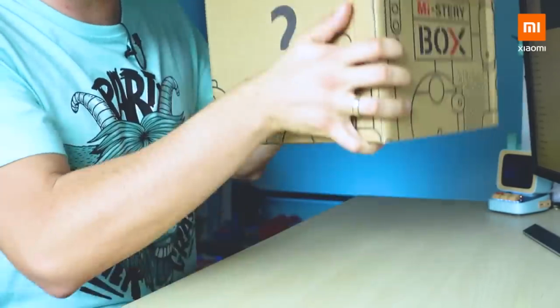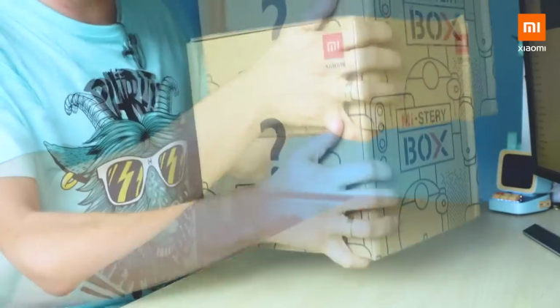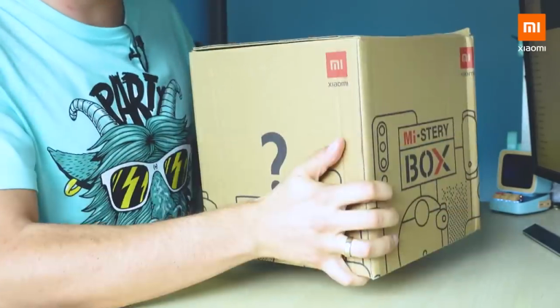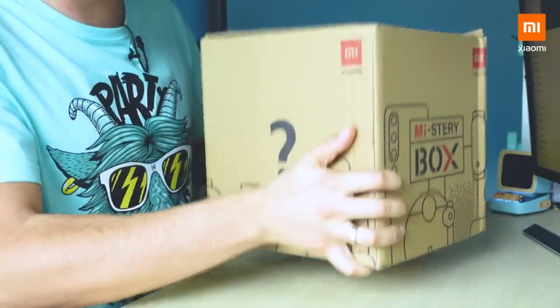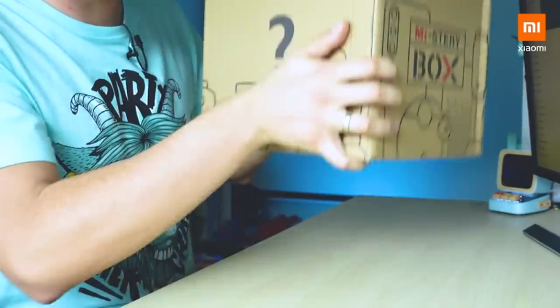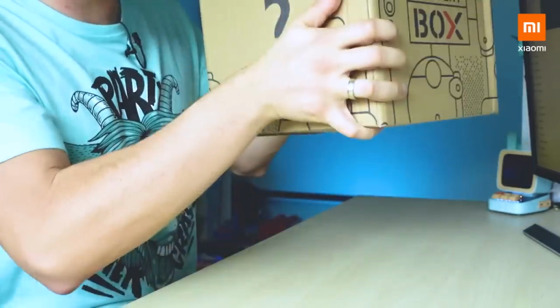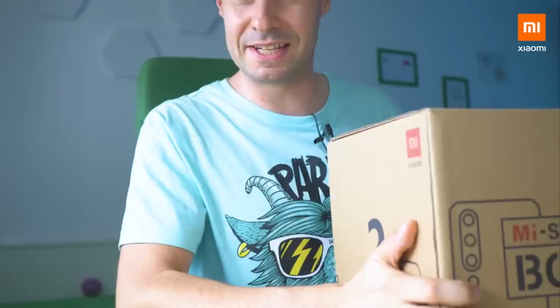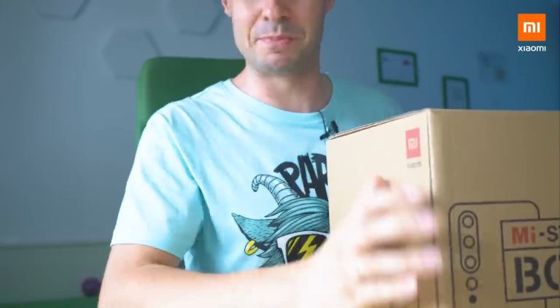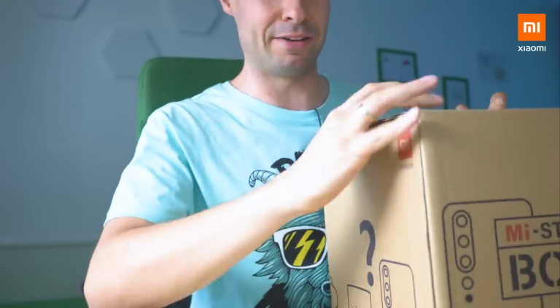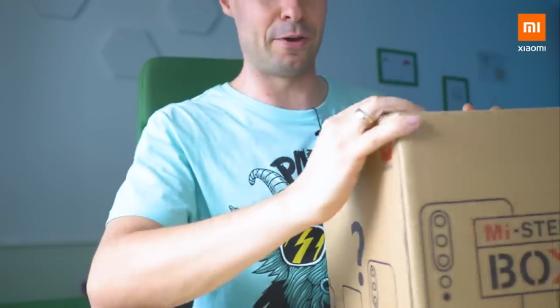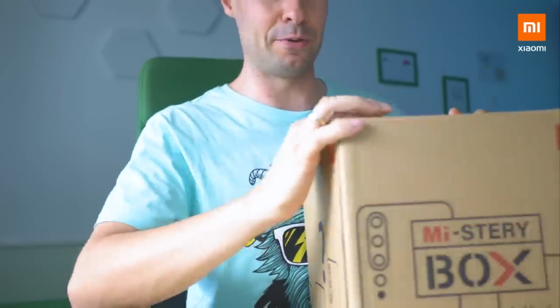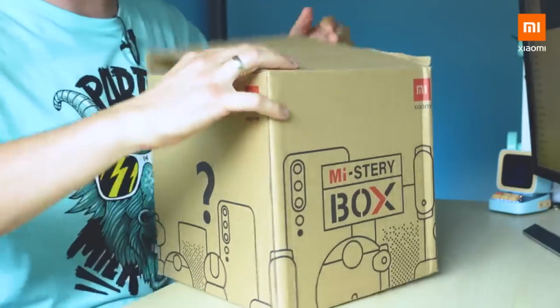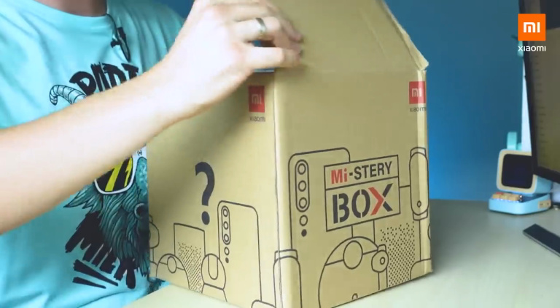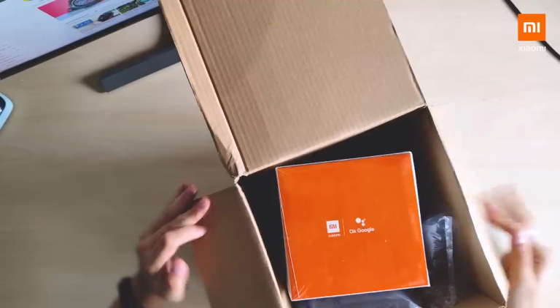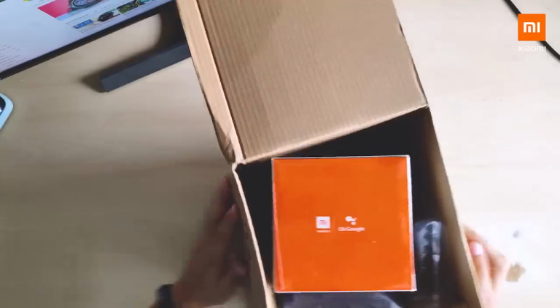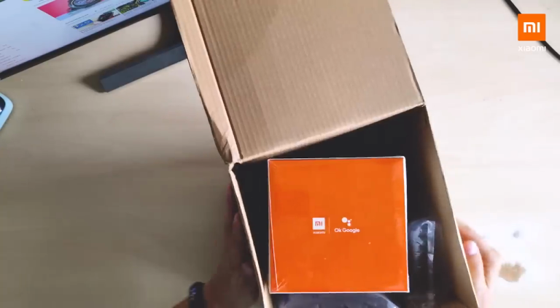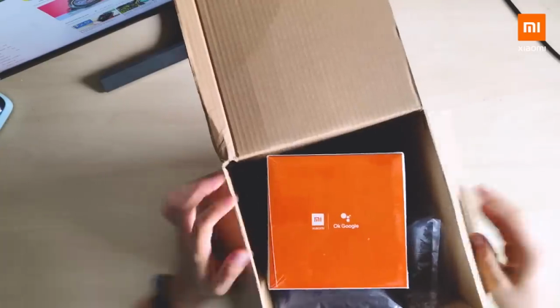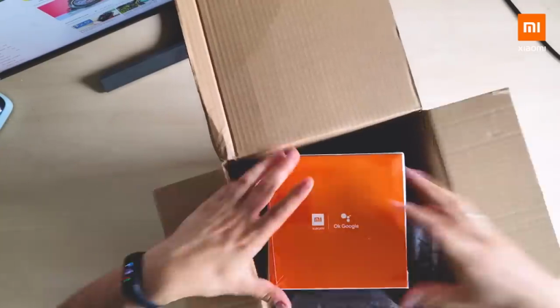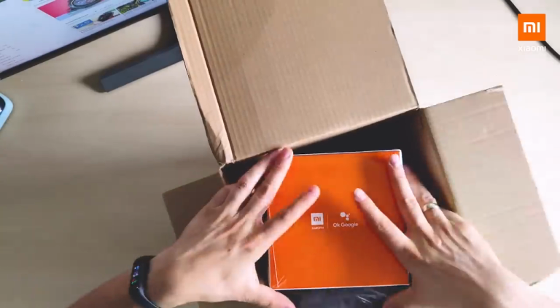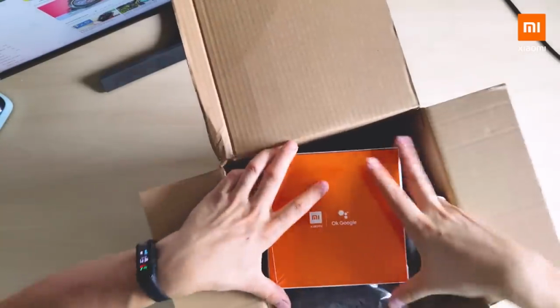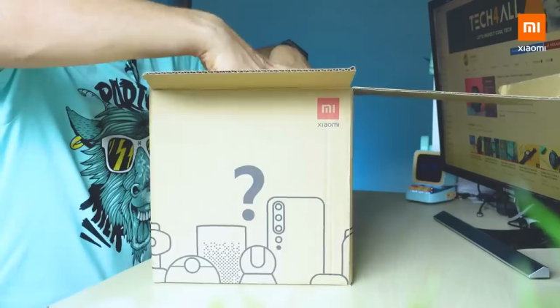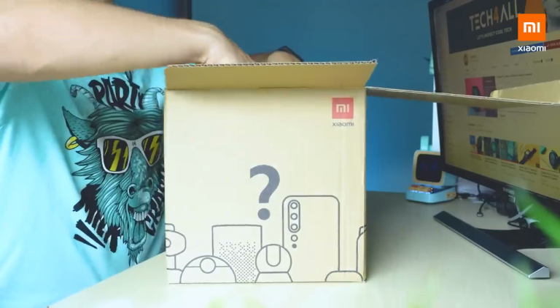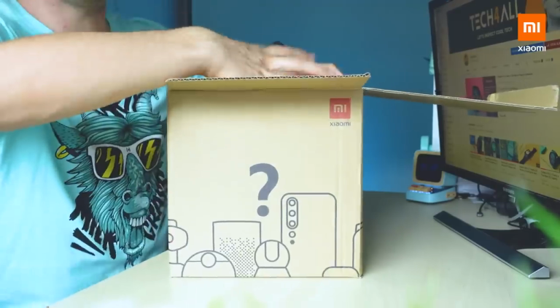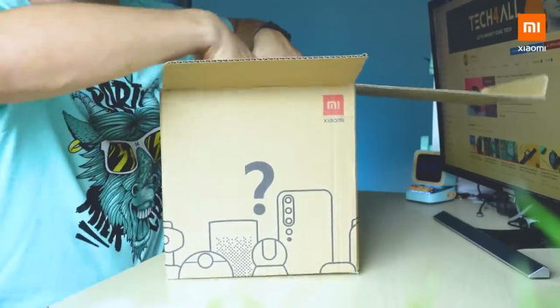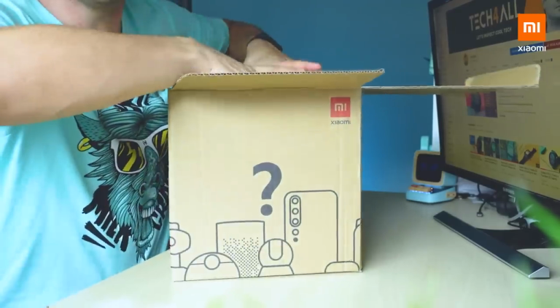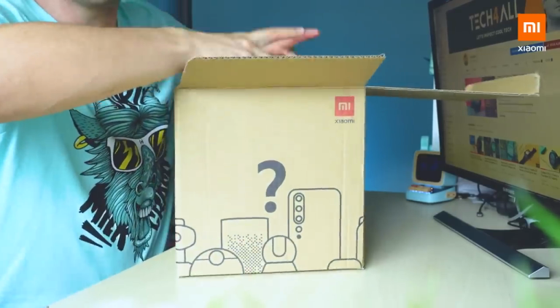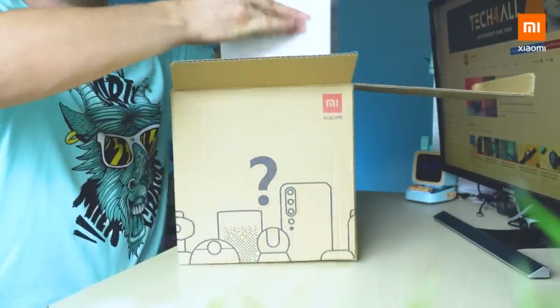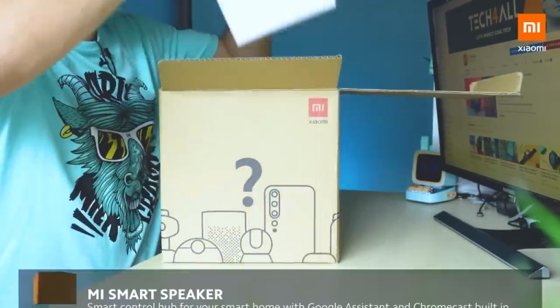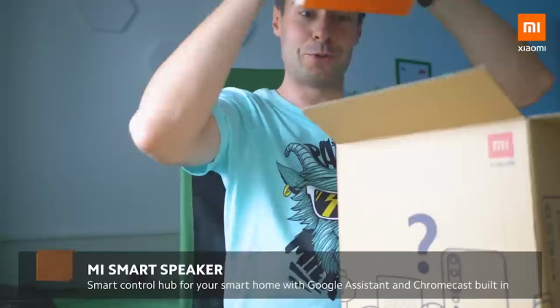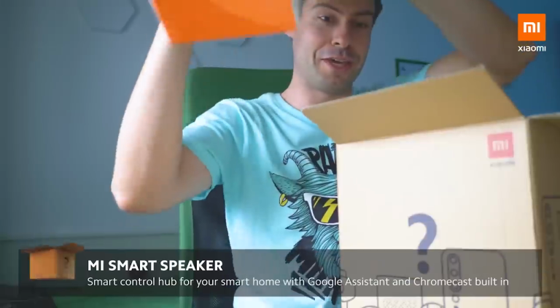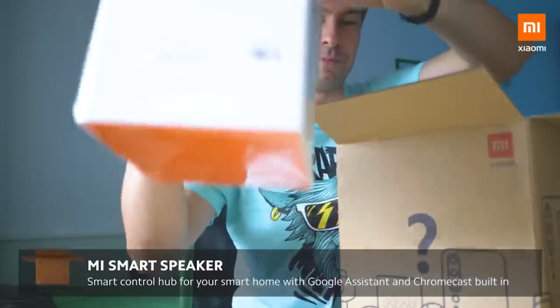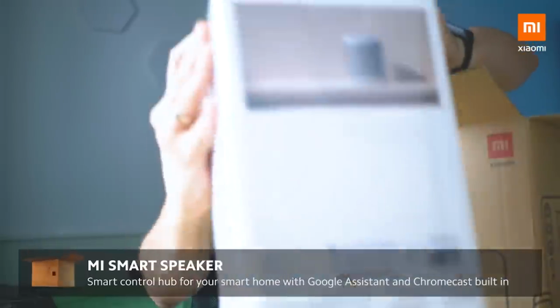Definitely heavier than a smartphone. Ok Google — I think I know what we're talking about.